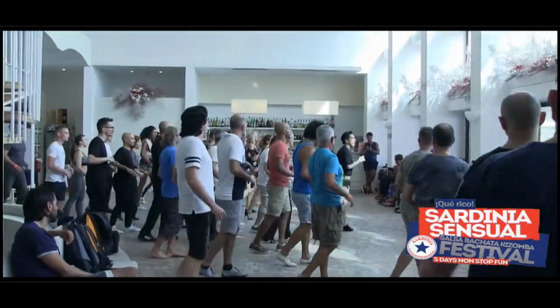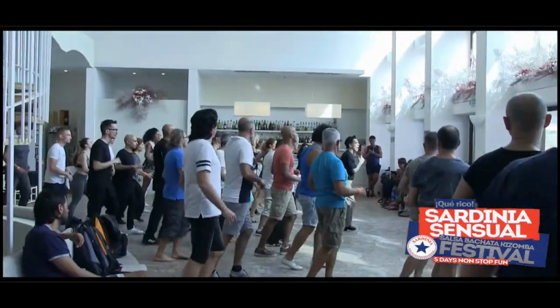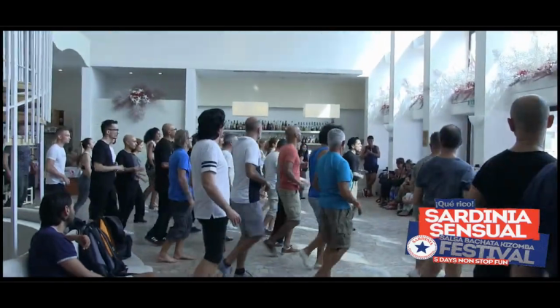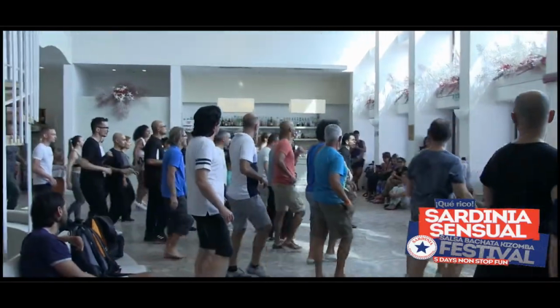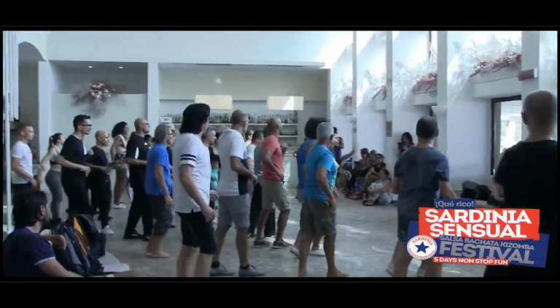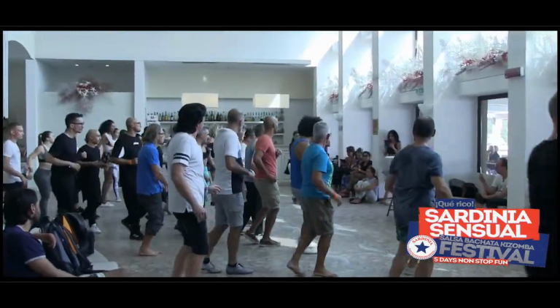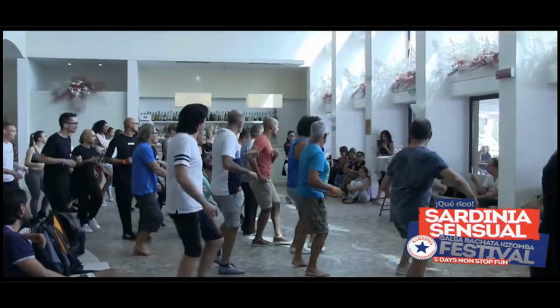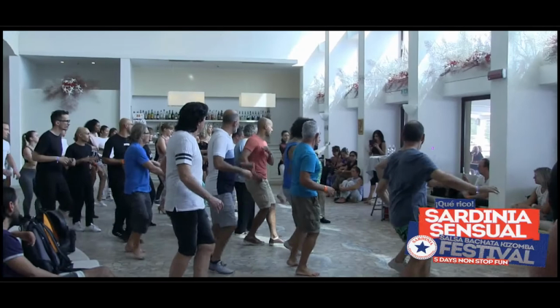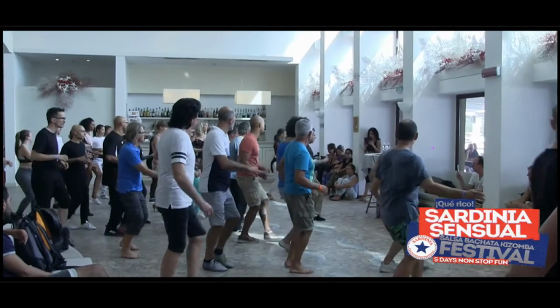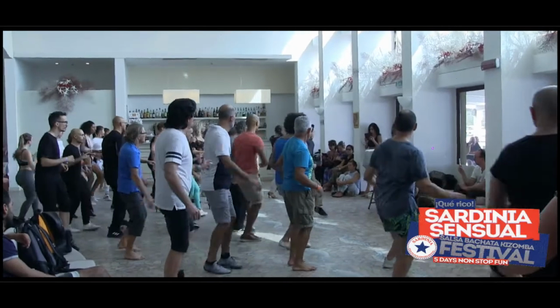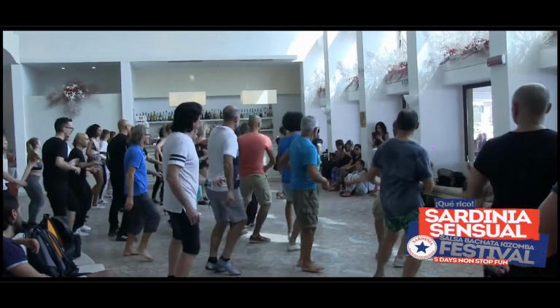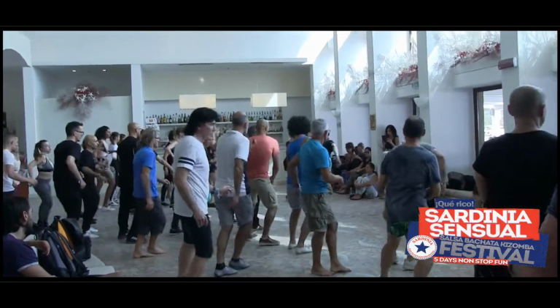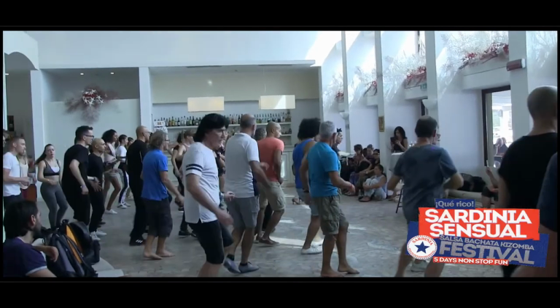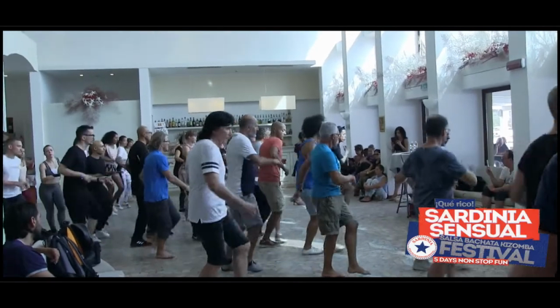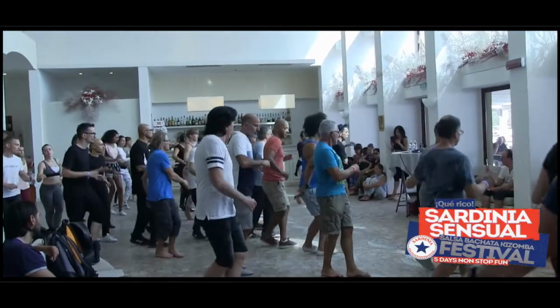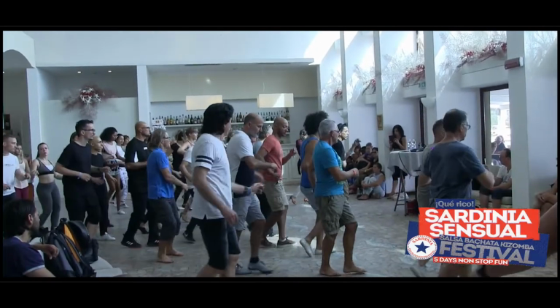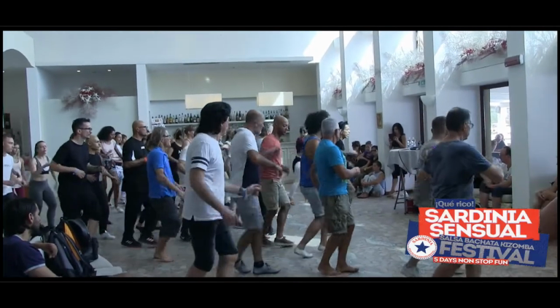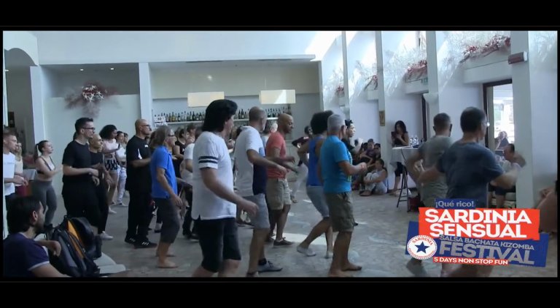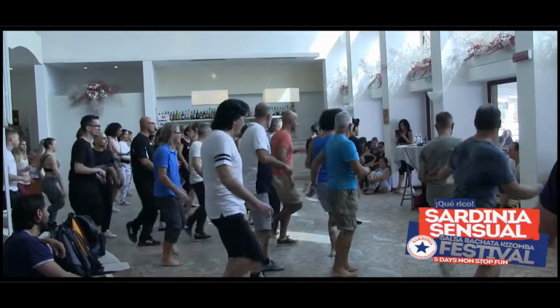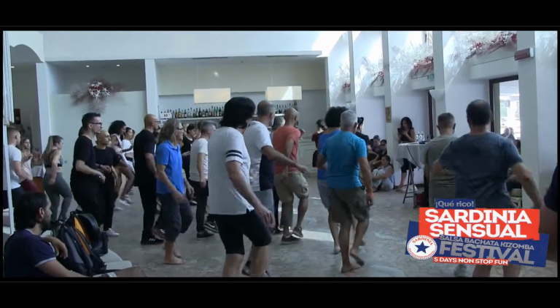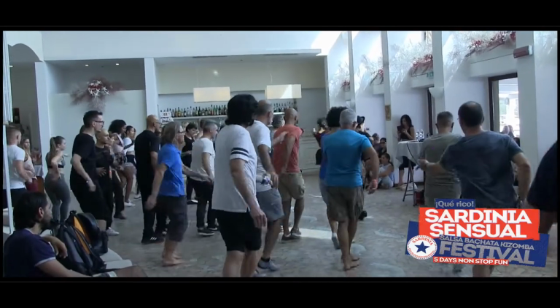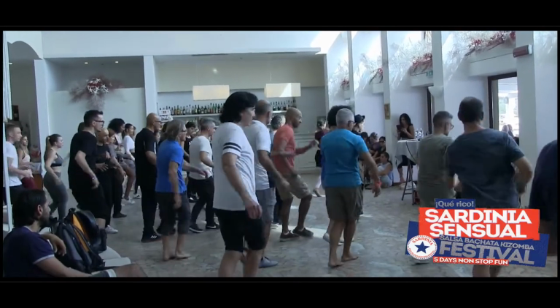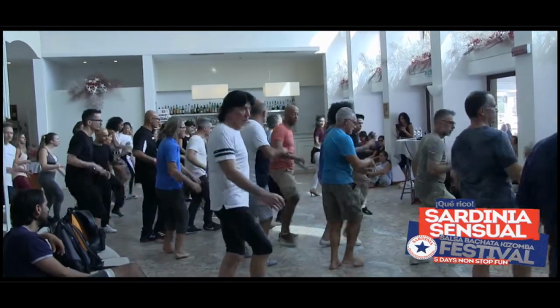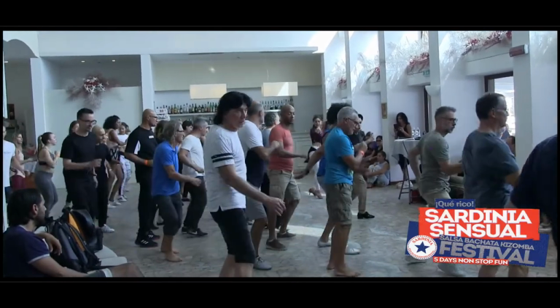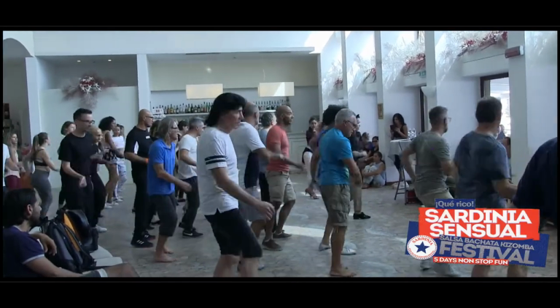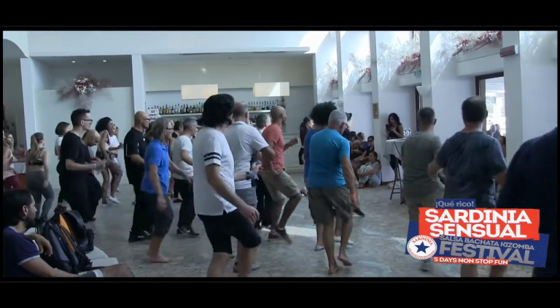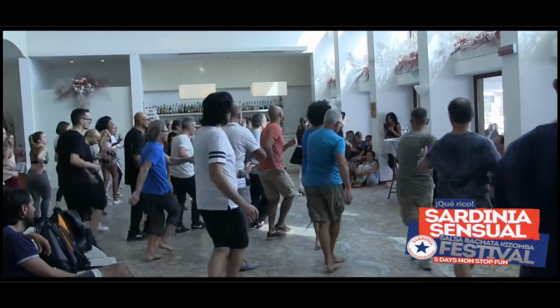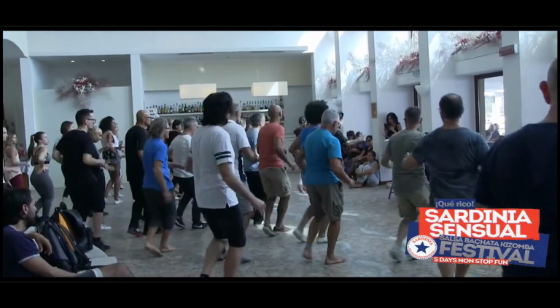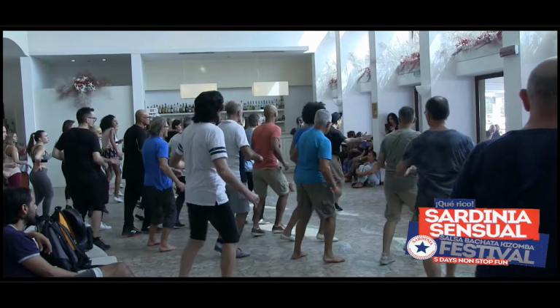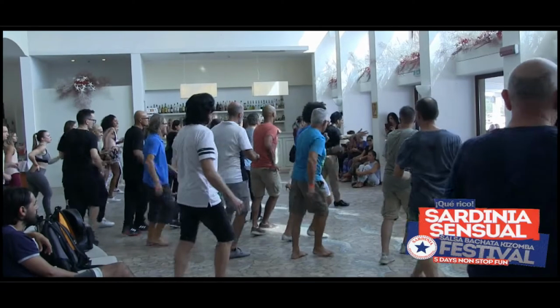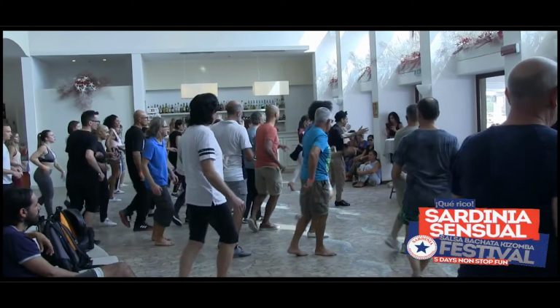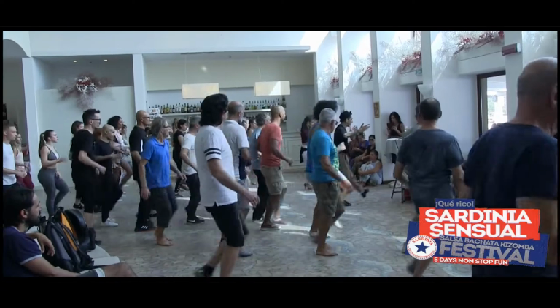In and out. 1, 2, susi, cube. 3, 4, back to base.